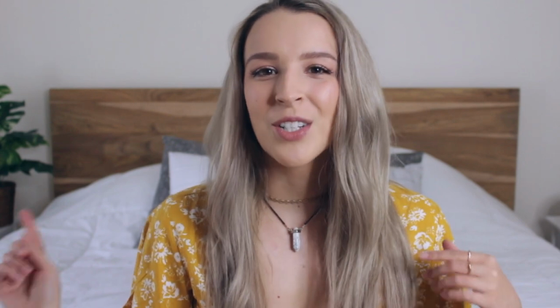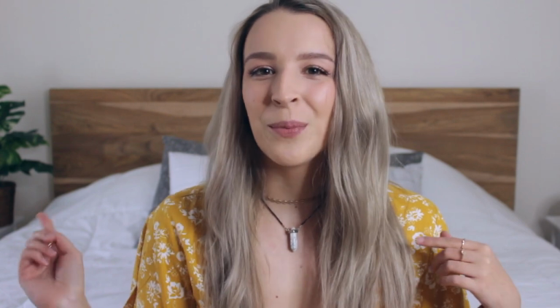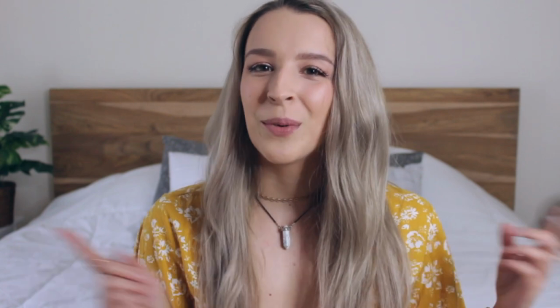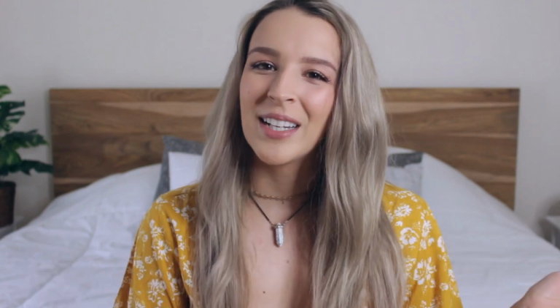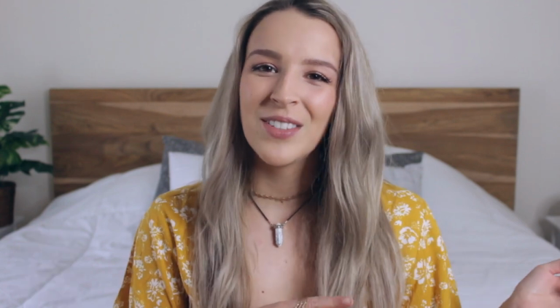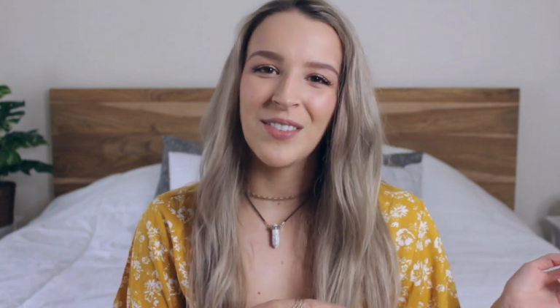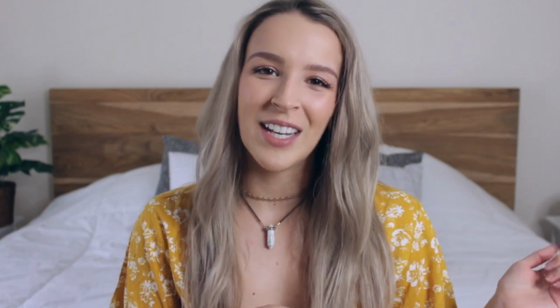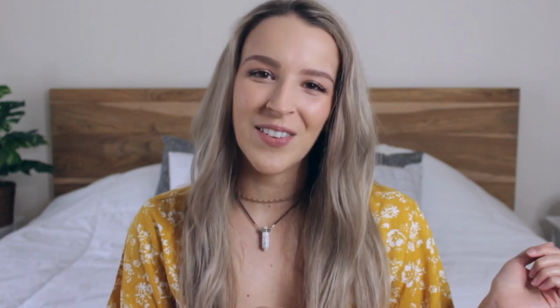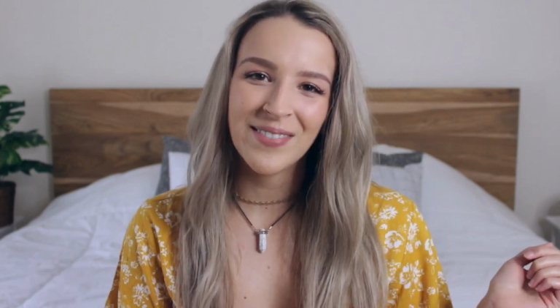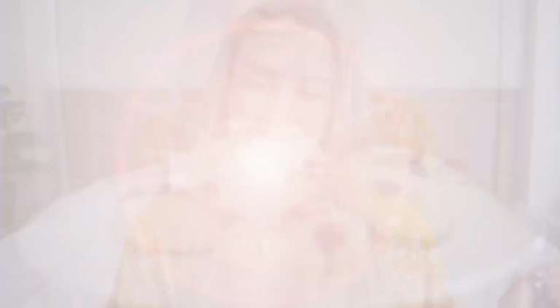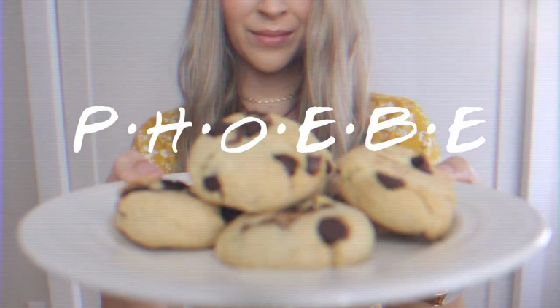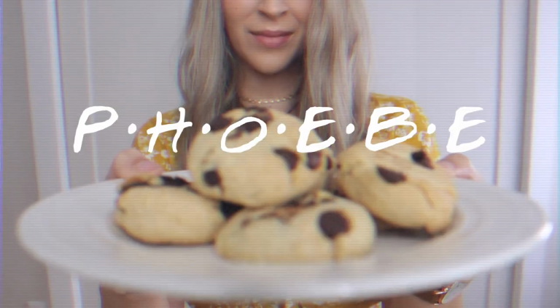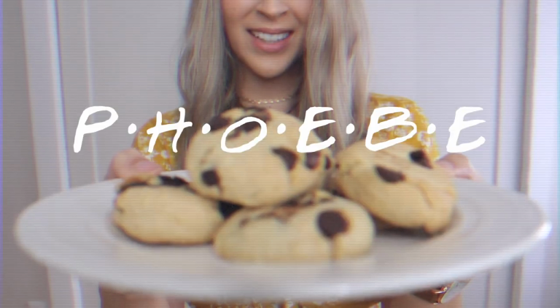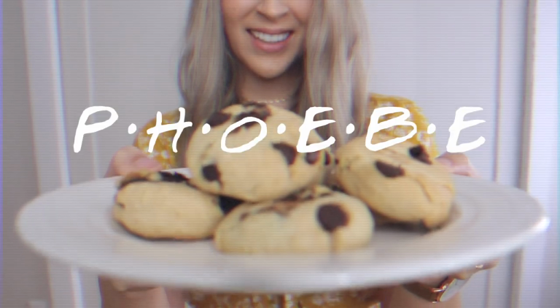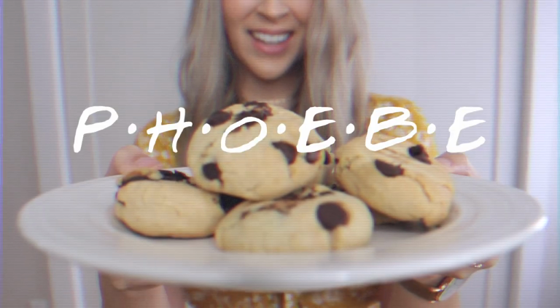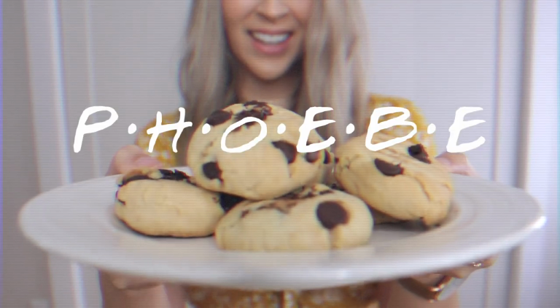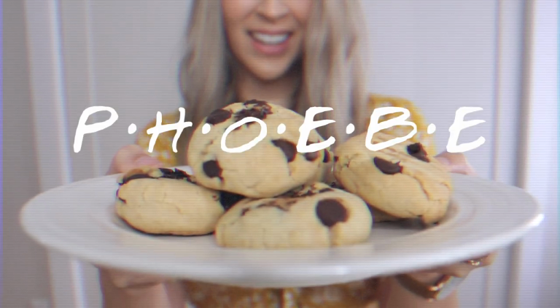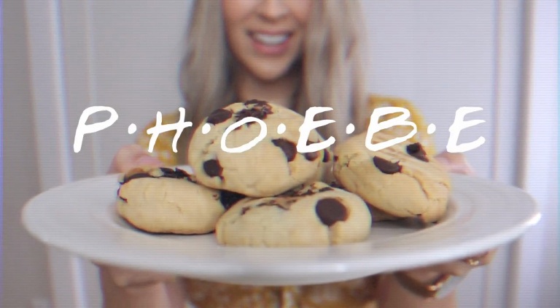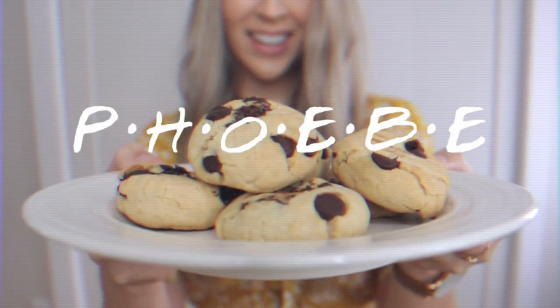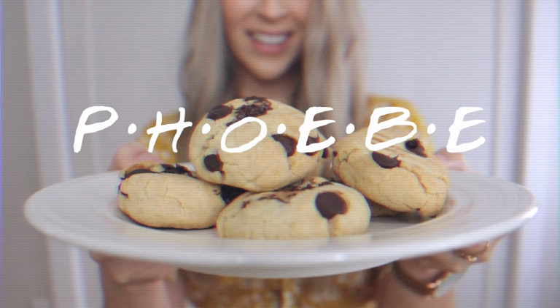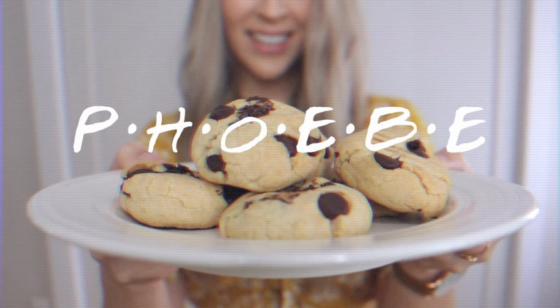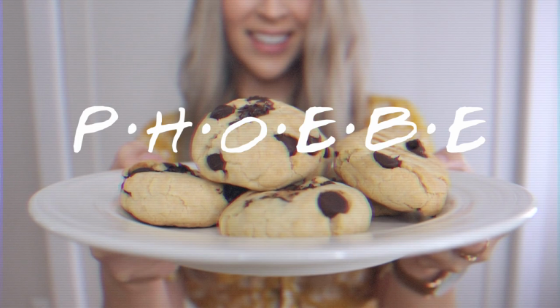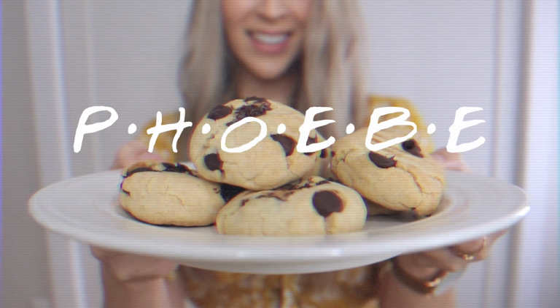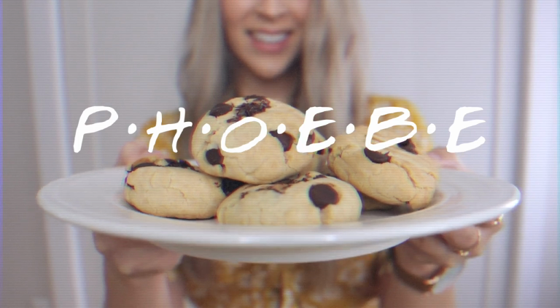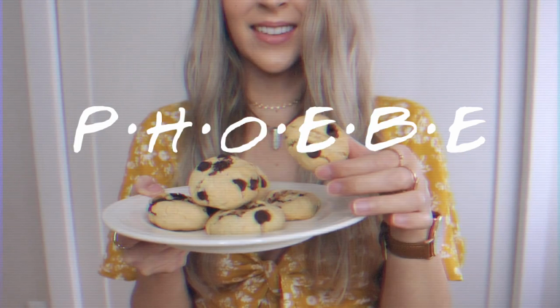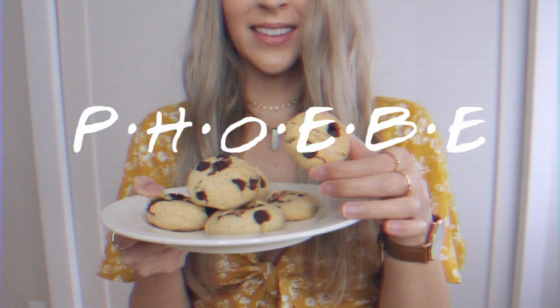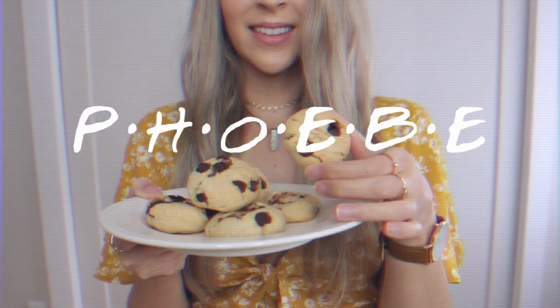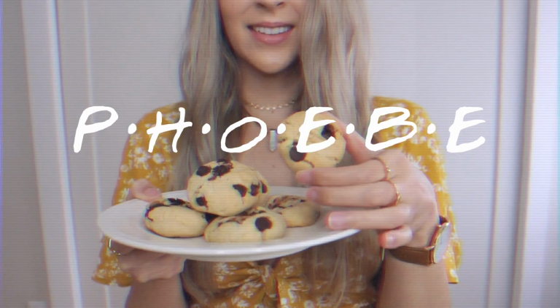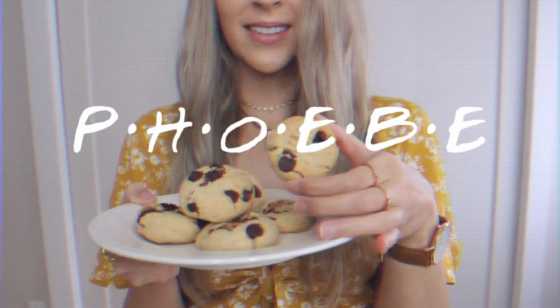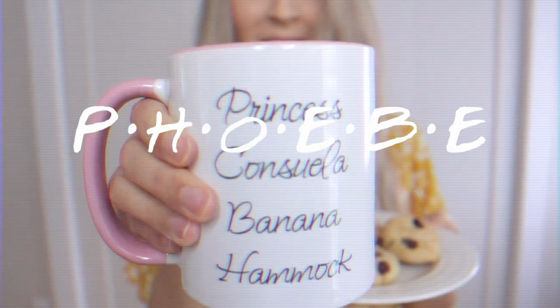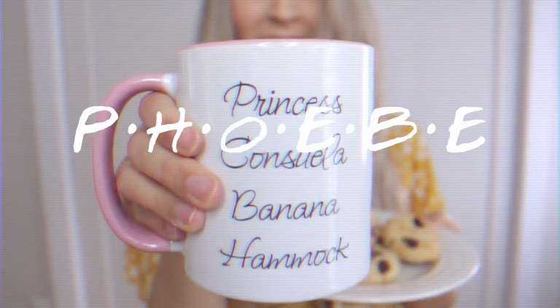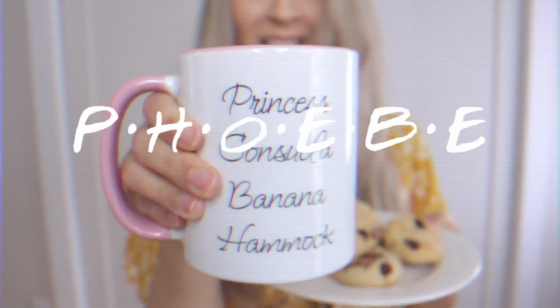Let's jump right into the video. For Phoebe, I made her grandmother's famous cookie recipe.